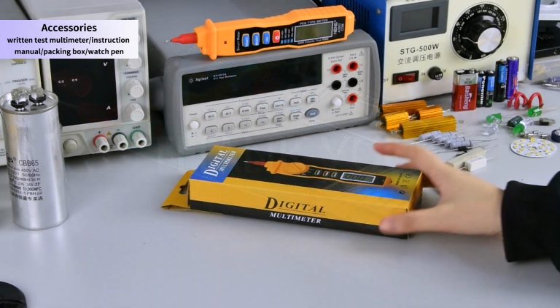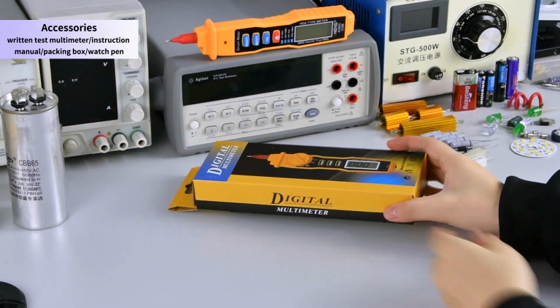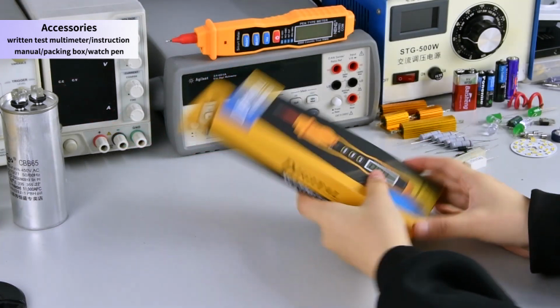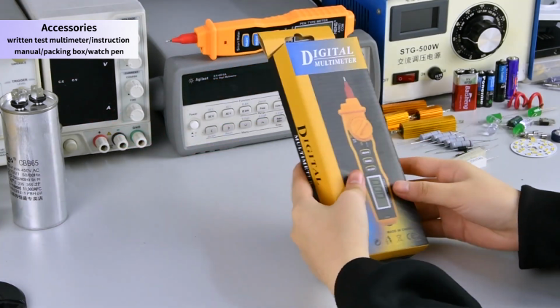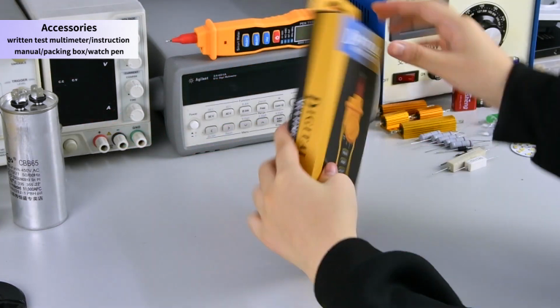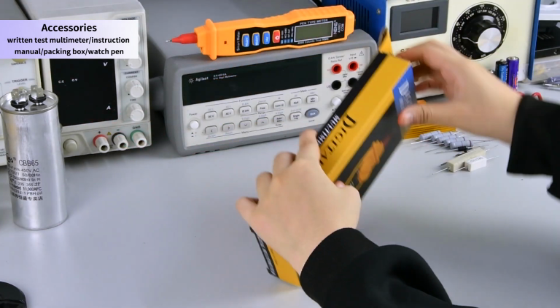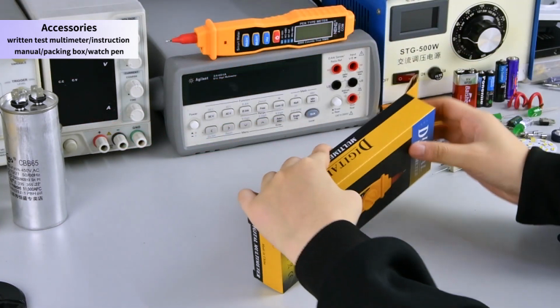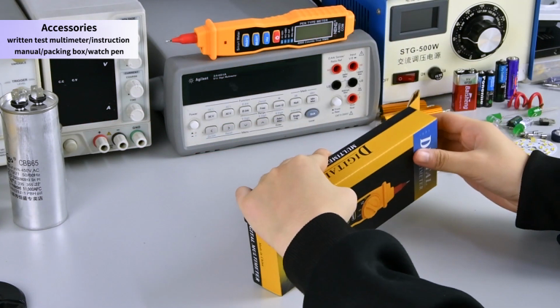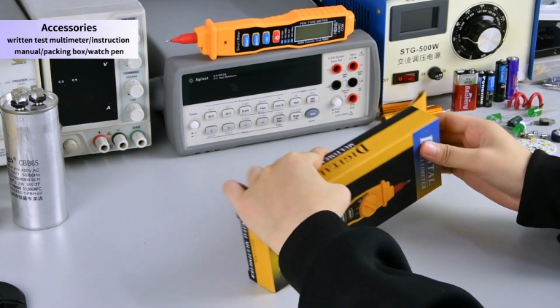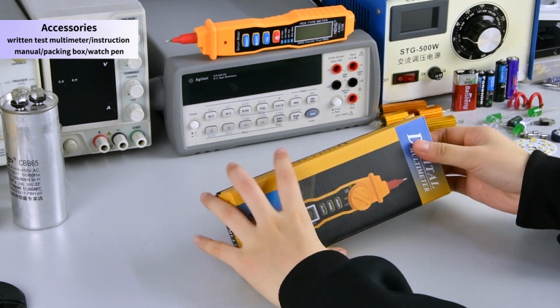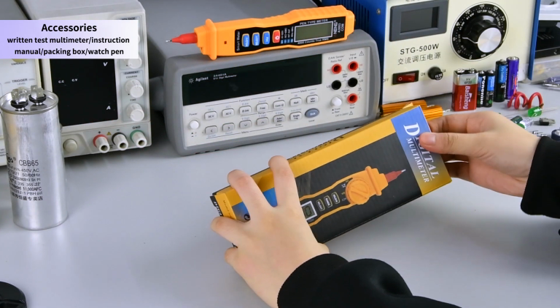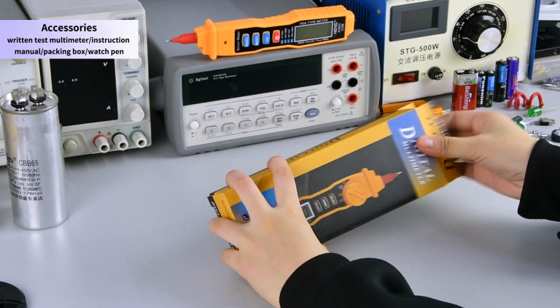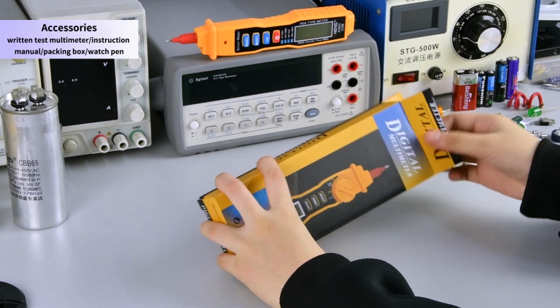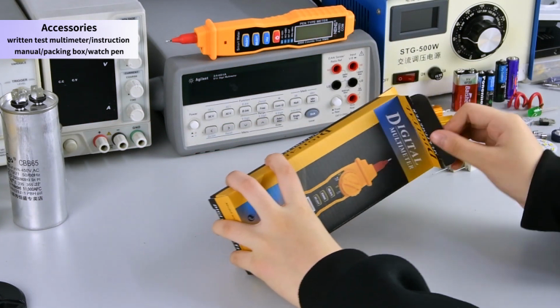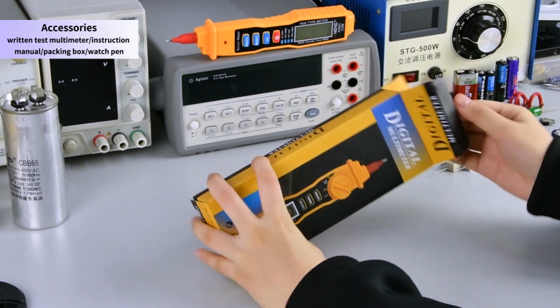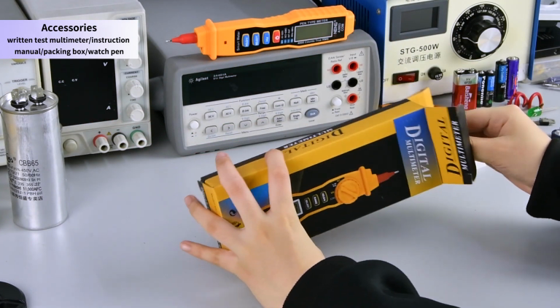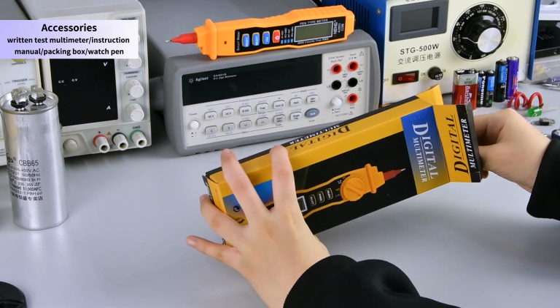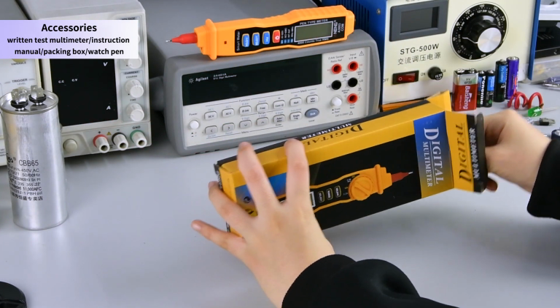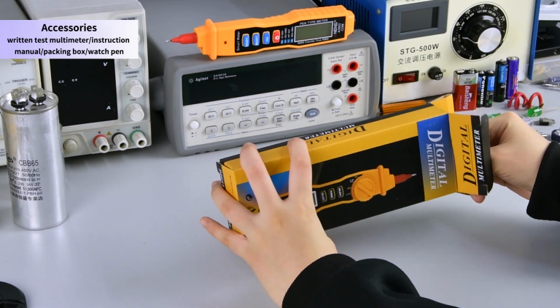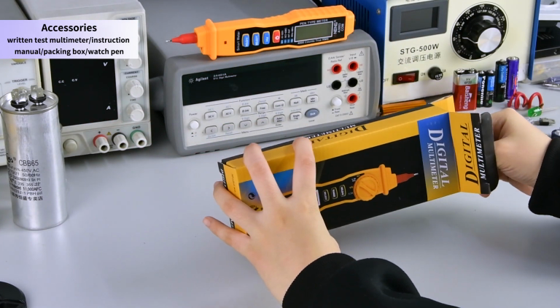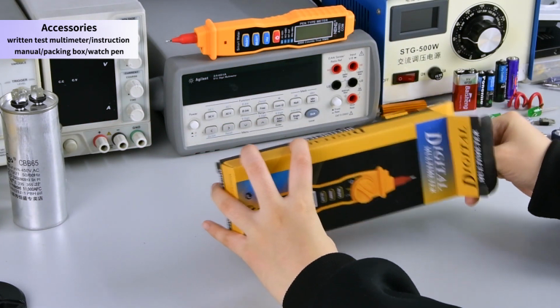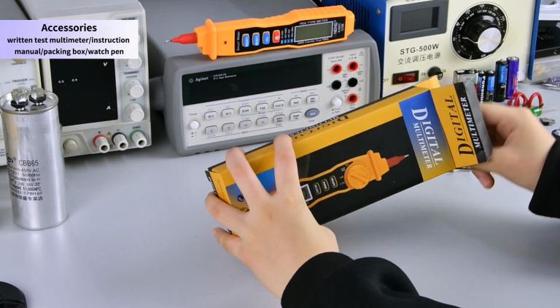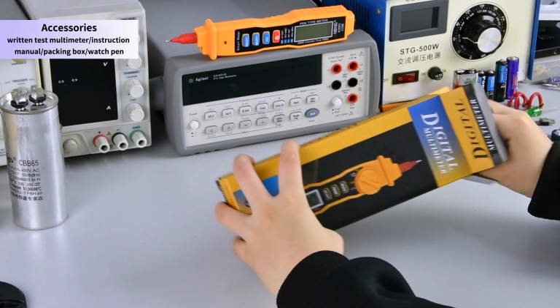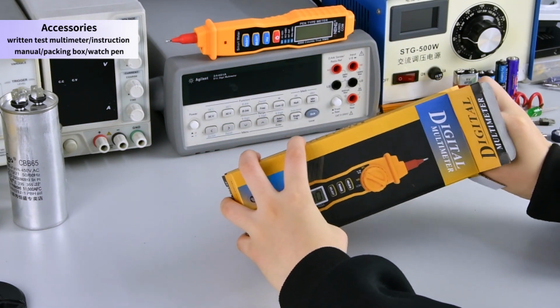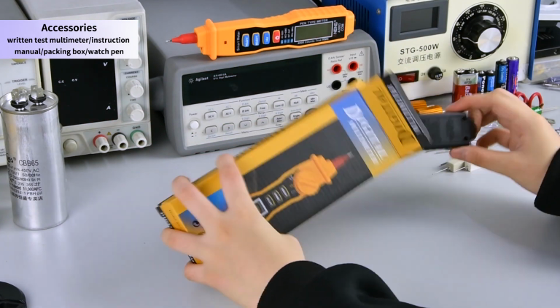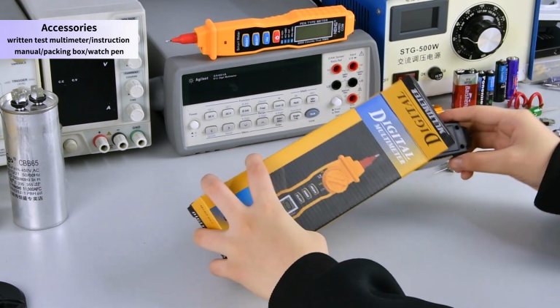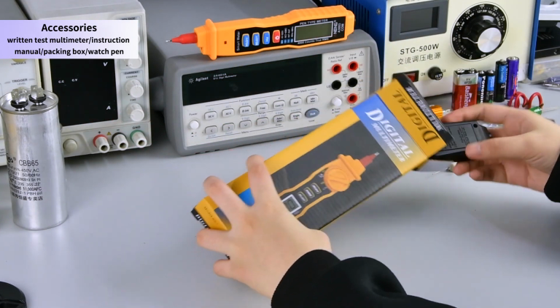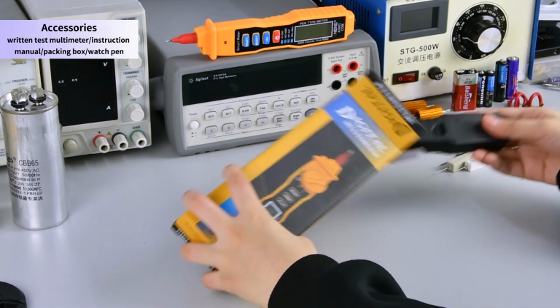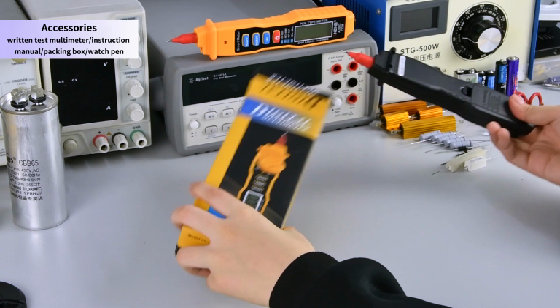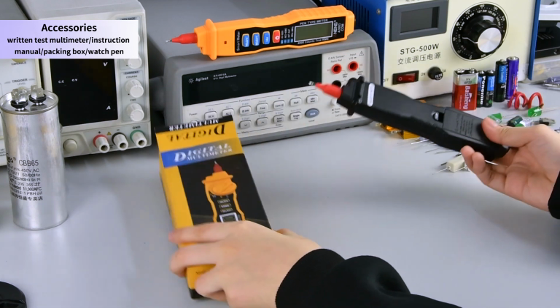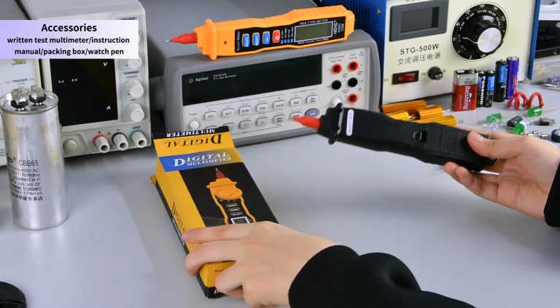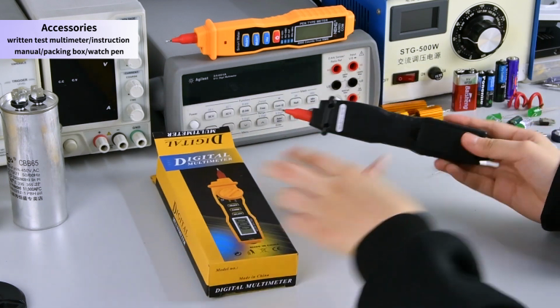Accessories: written test multimeter, instruction manual, packing box, watch pen.